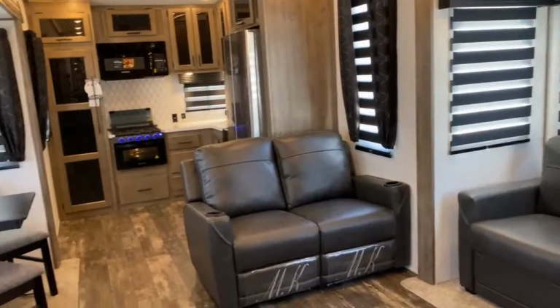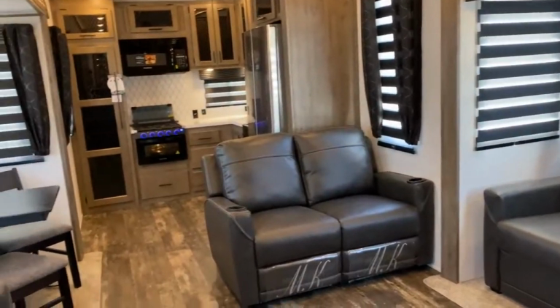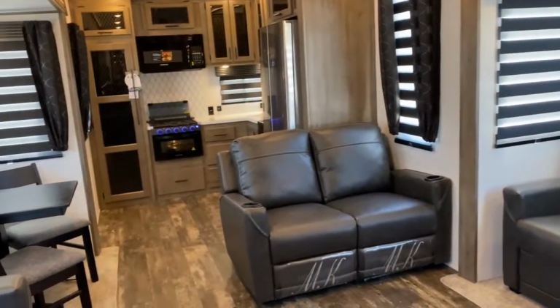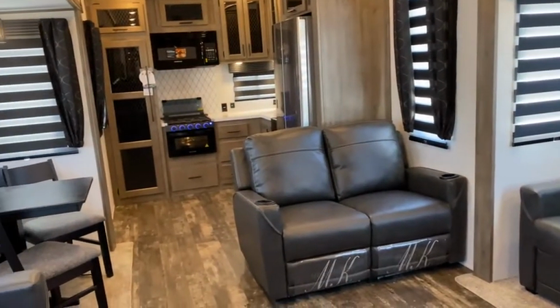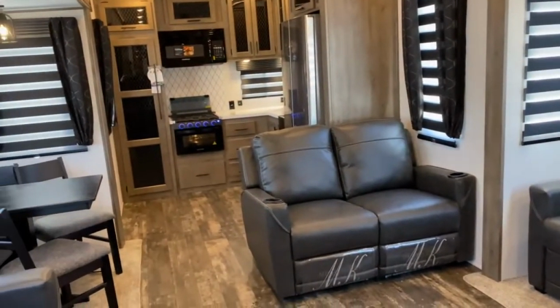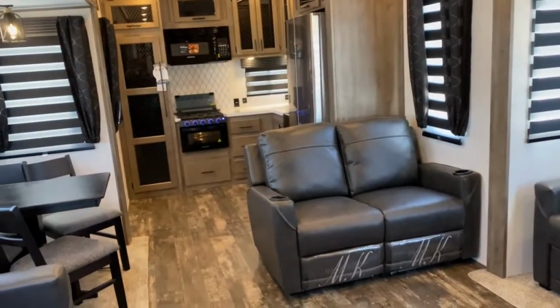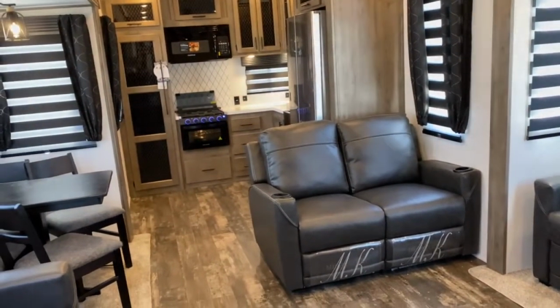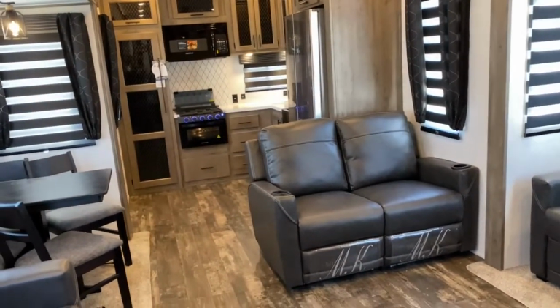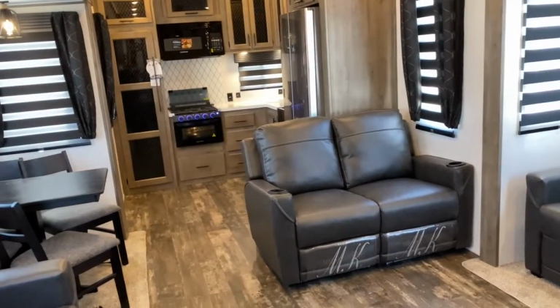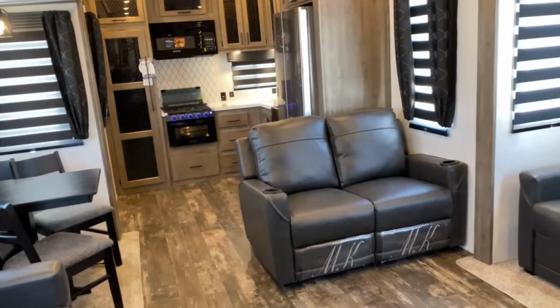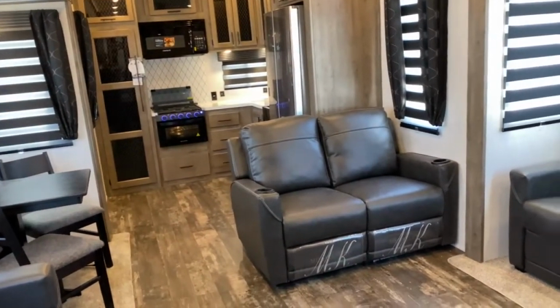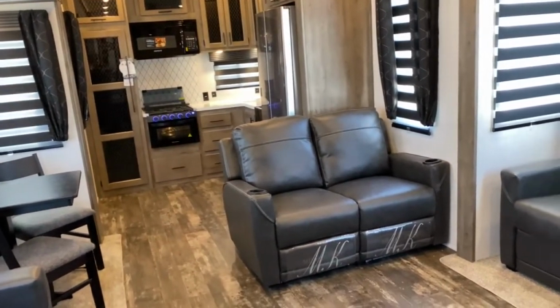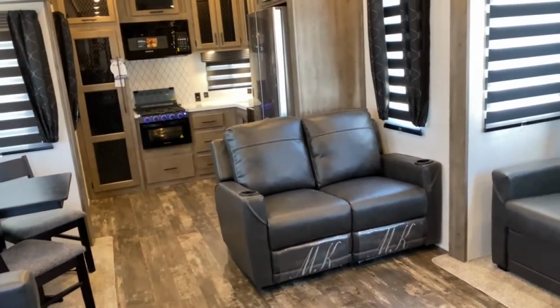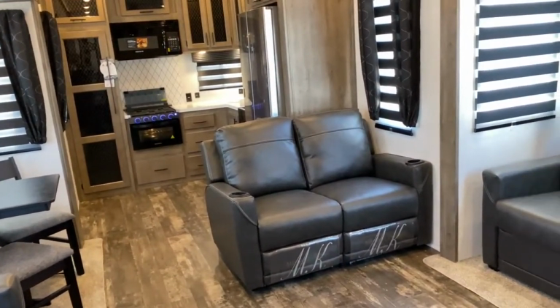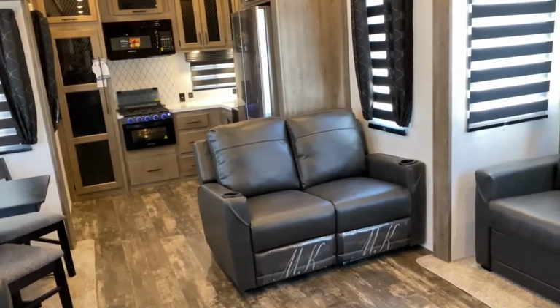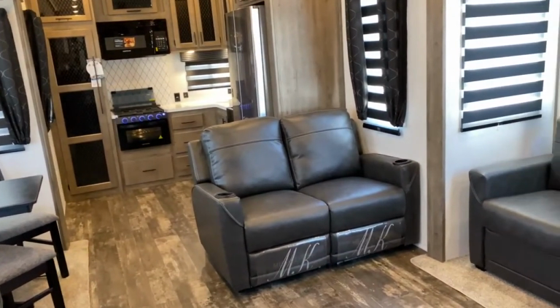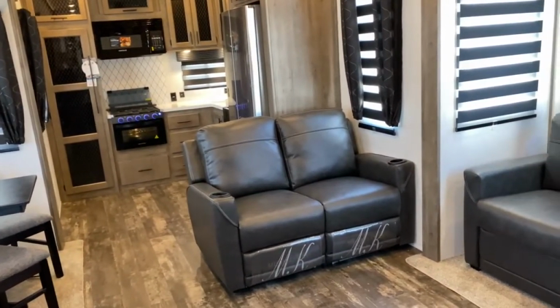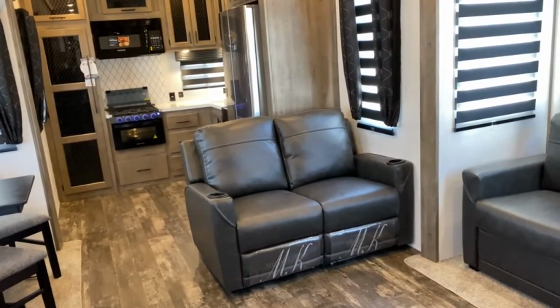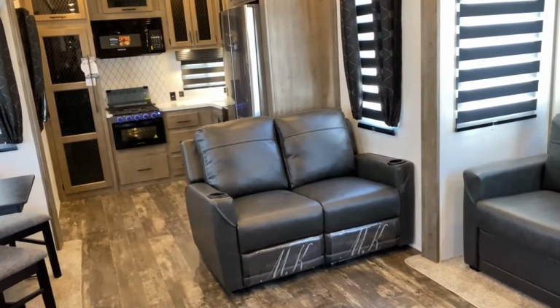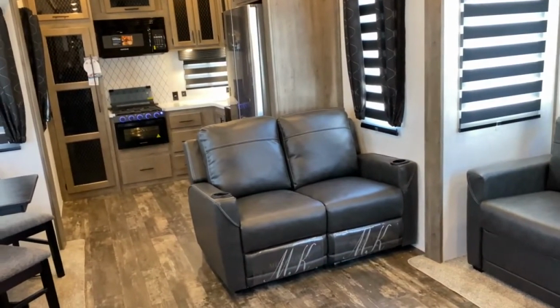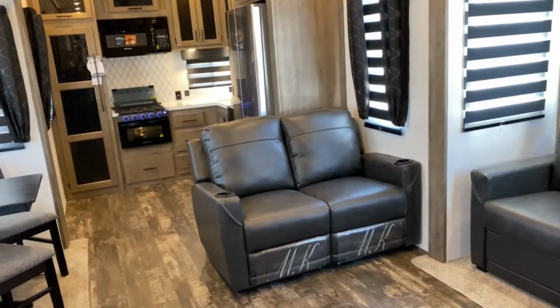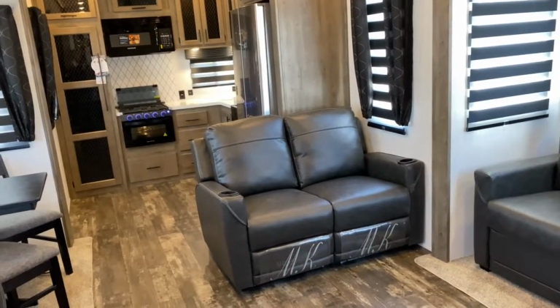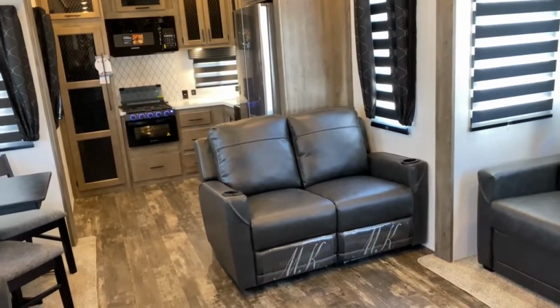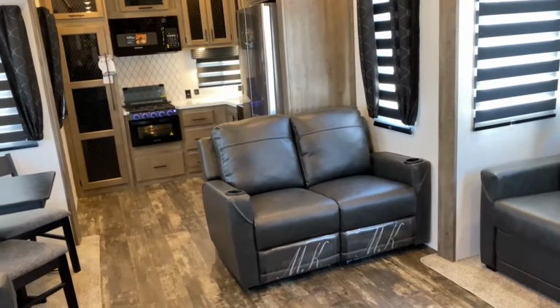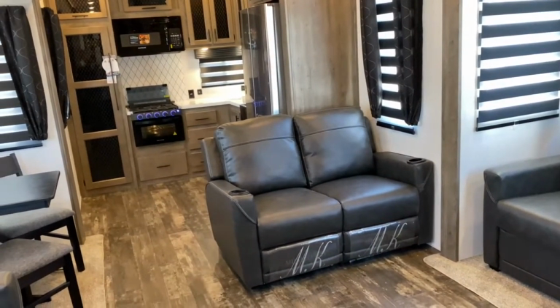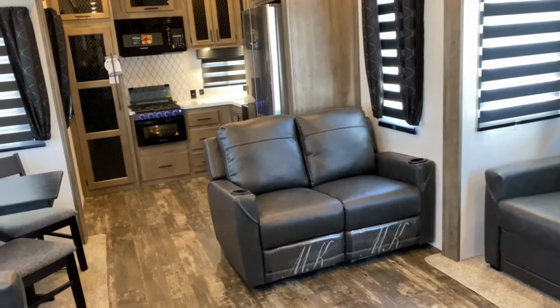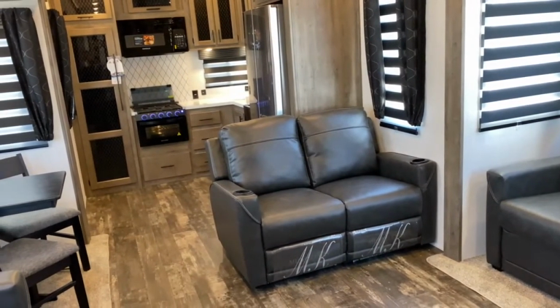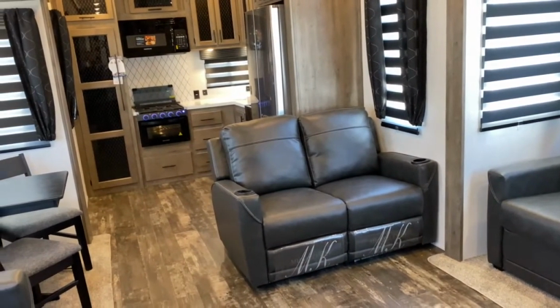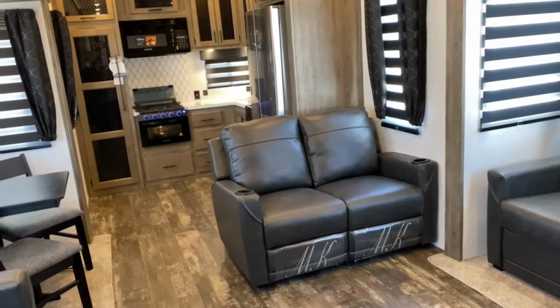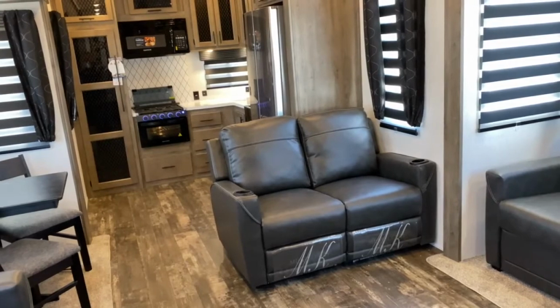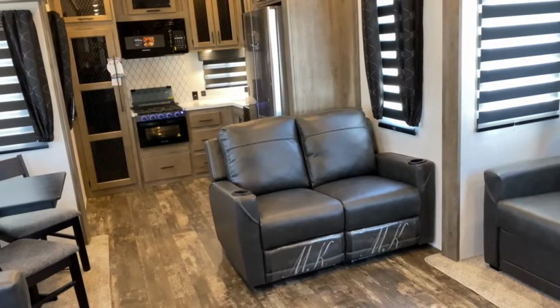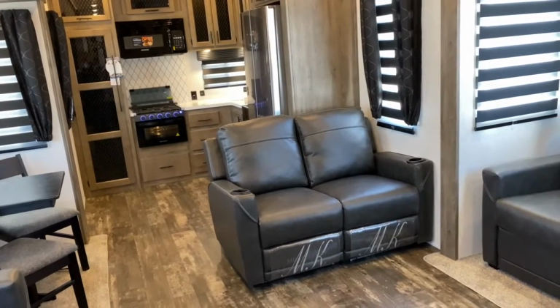As always, if you like what you see here, come check it out at Tri-State RV in Anna, Illinois.